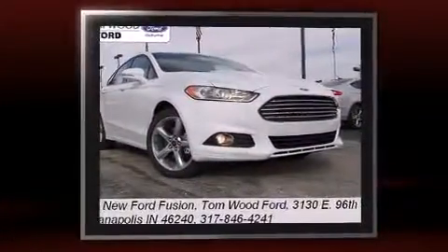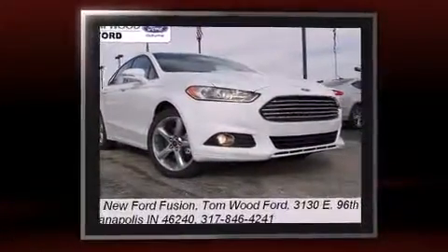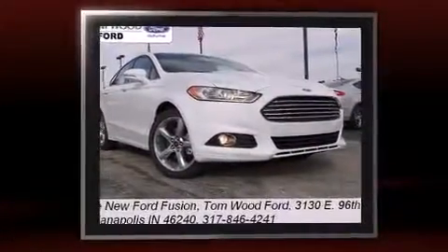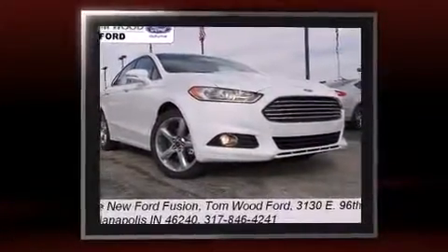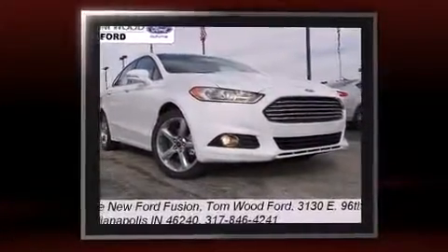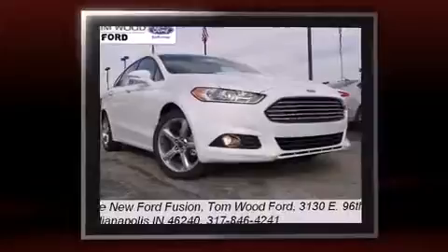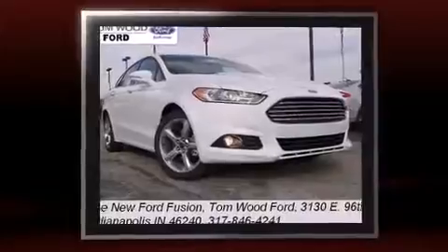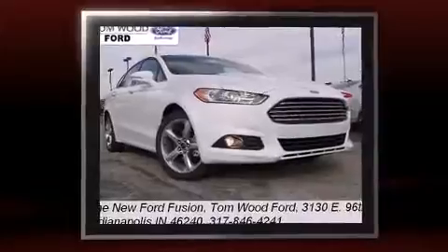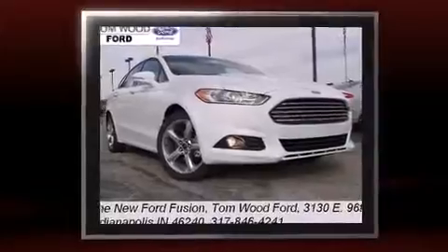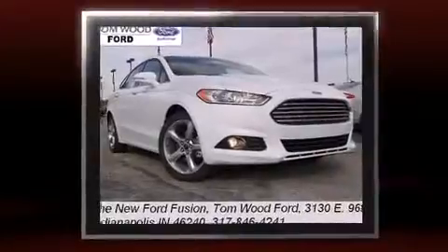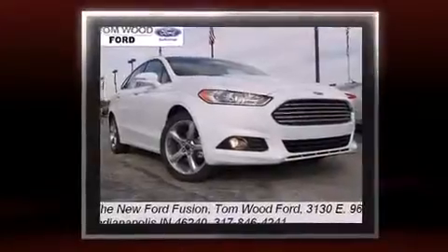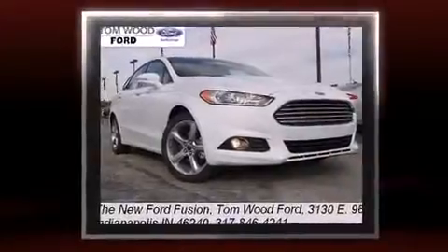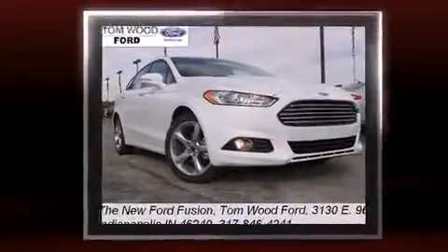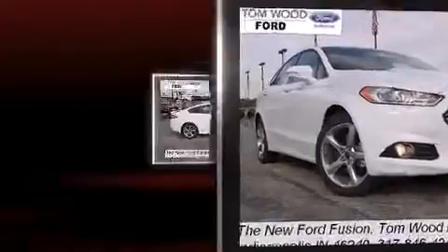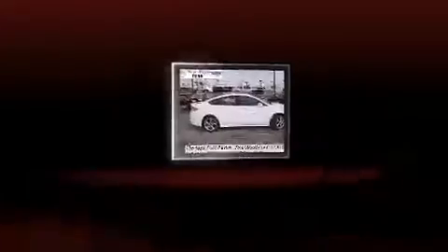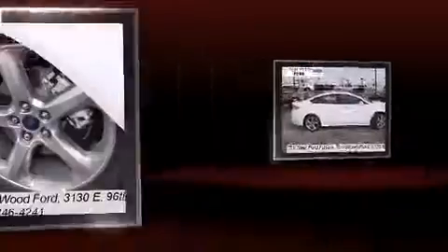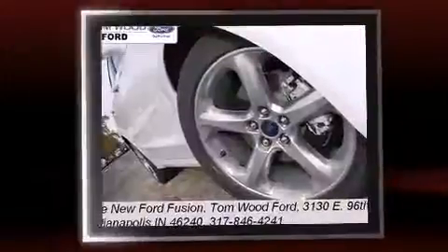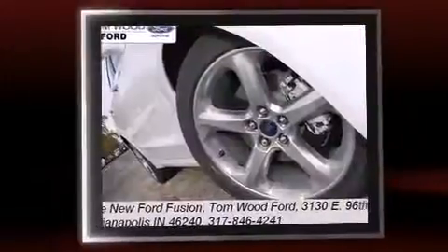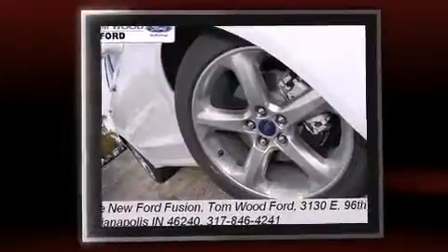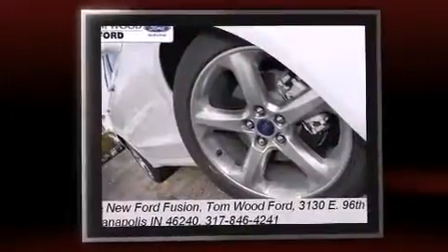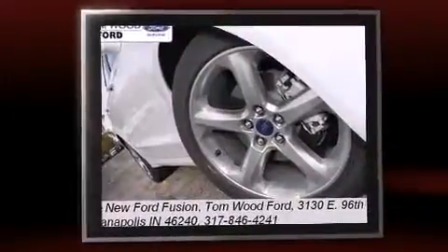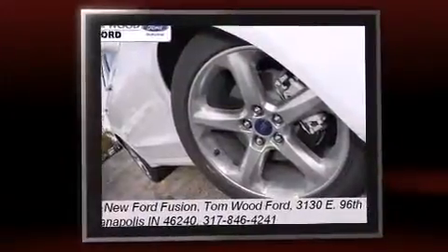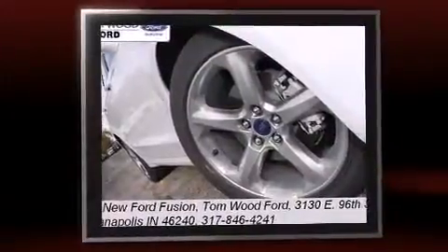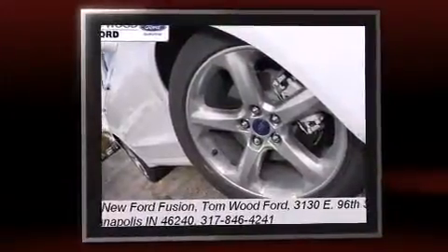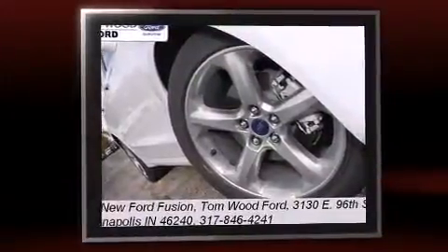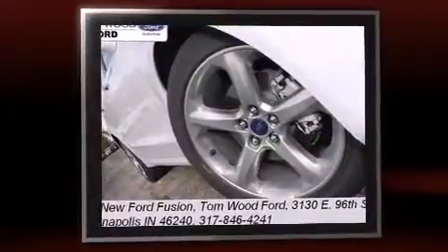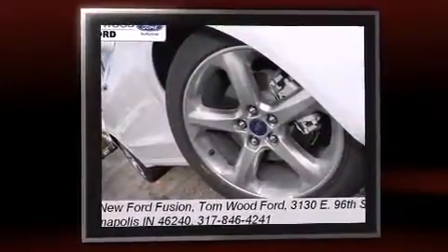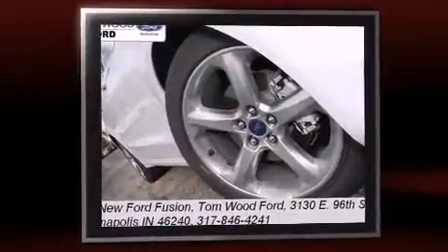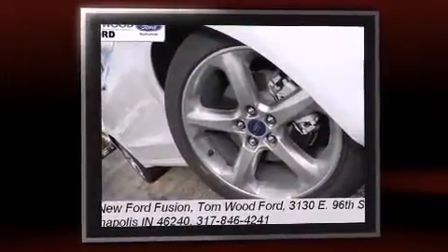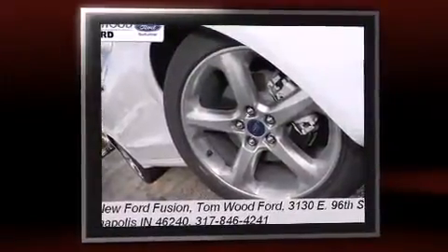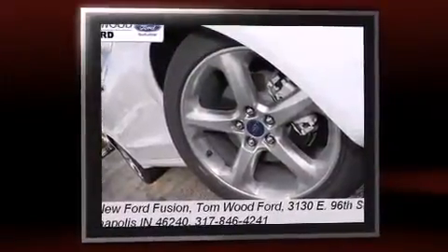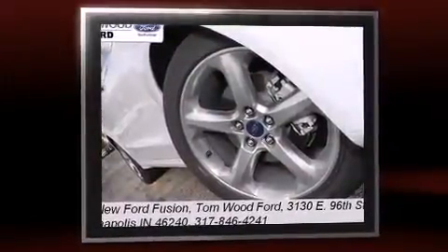It features a front-wheel drive platform, an automatic transmission, and an efficient four-cylinder engine.